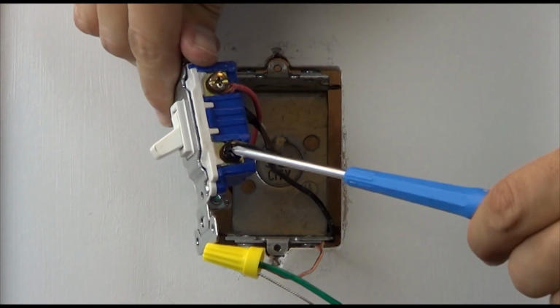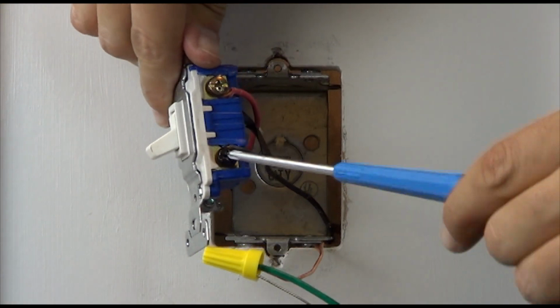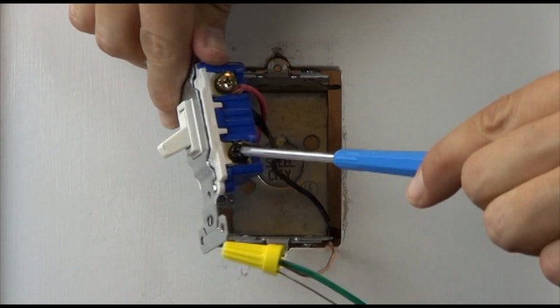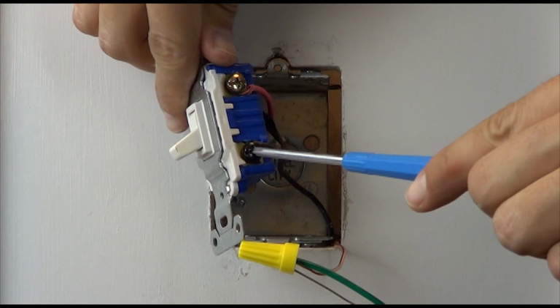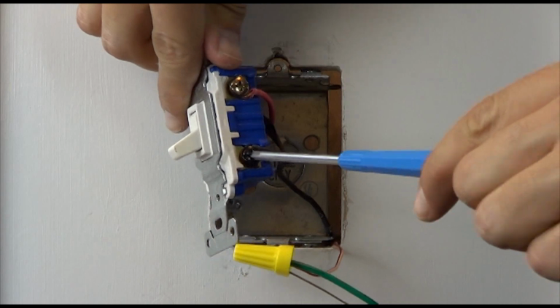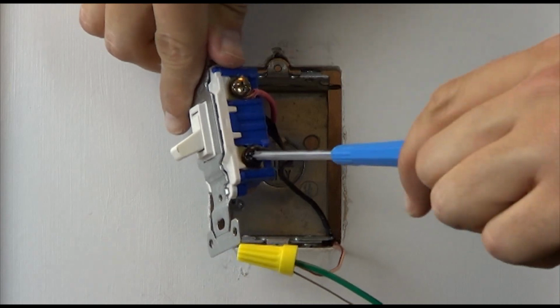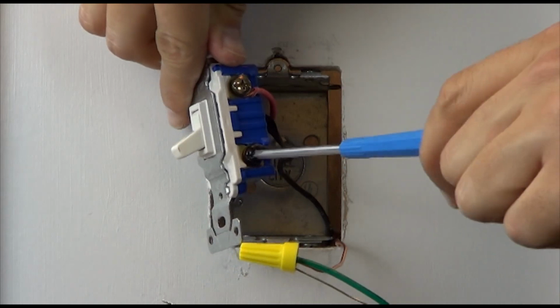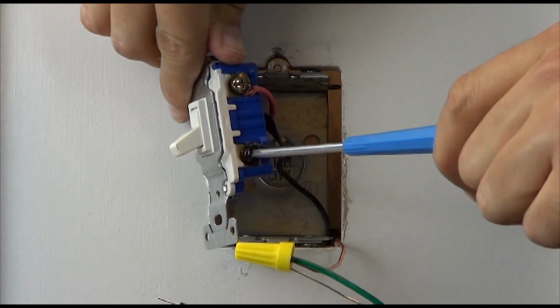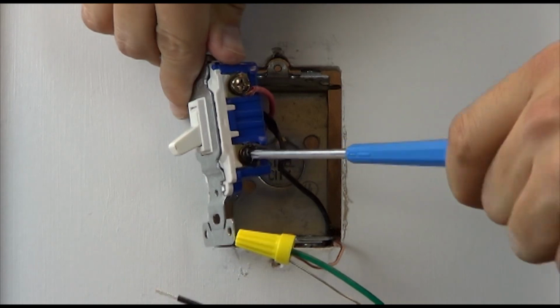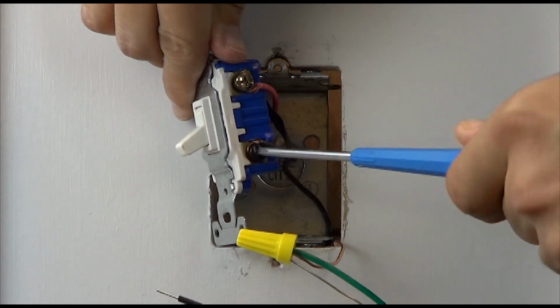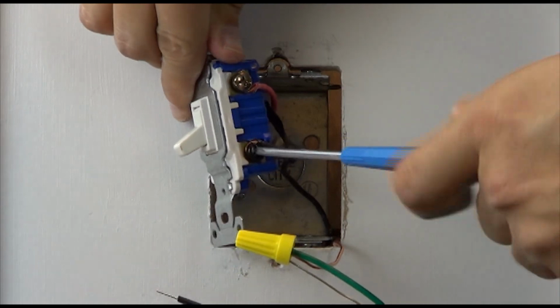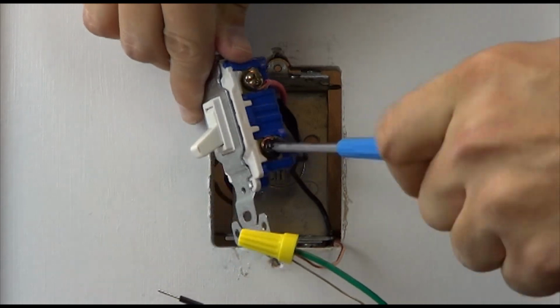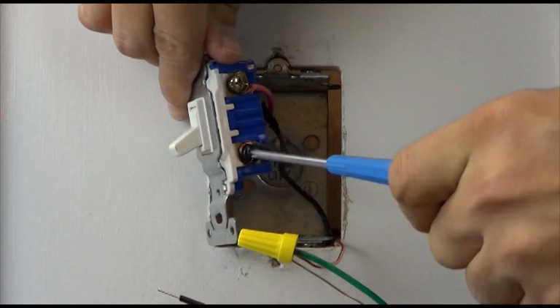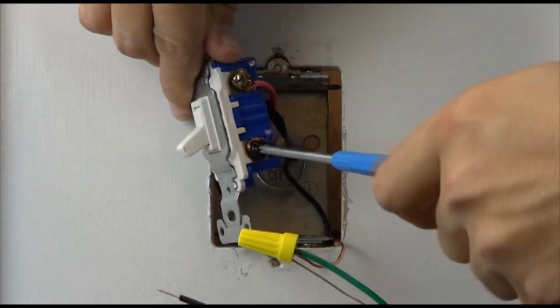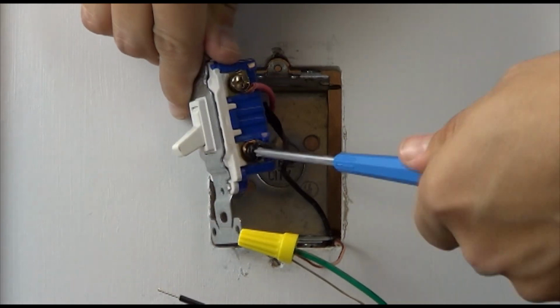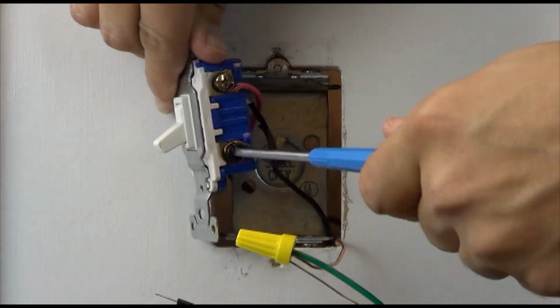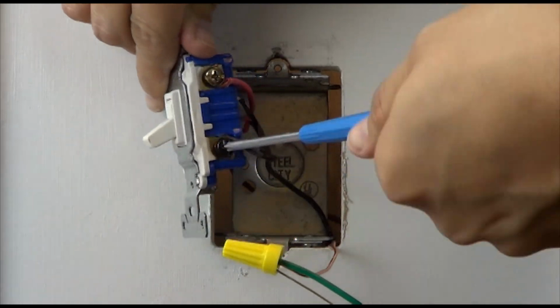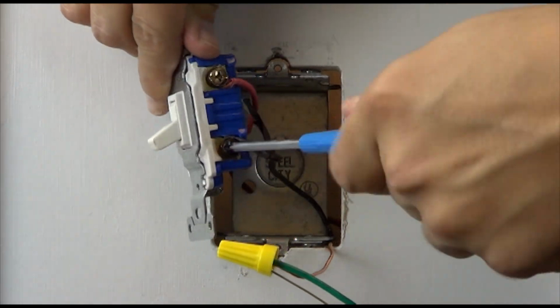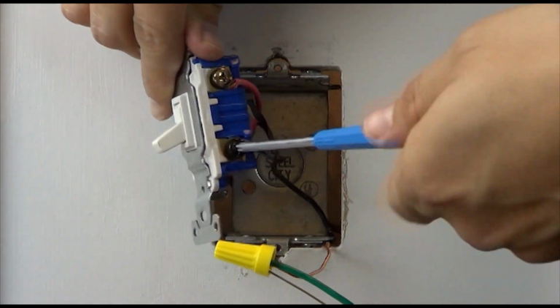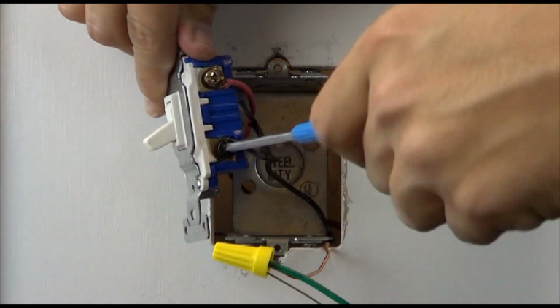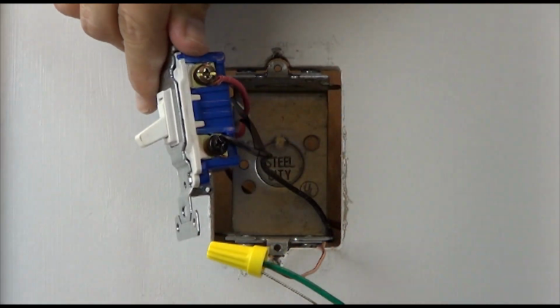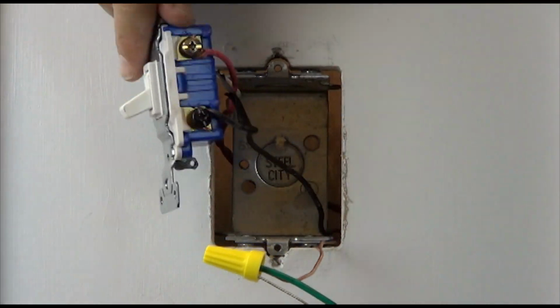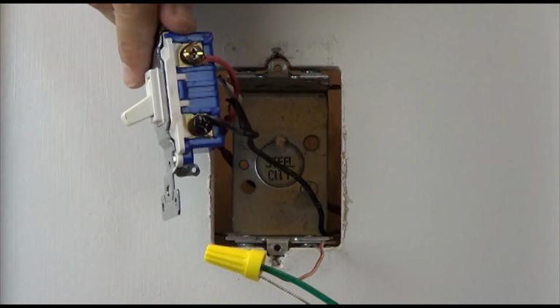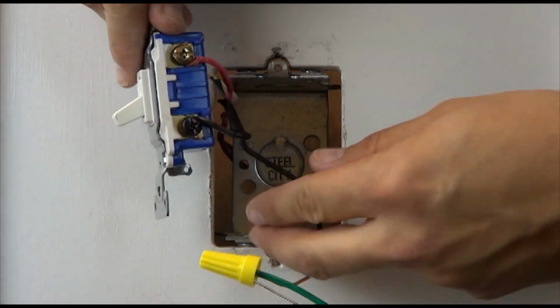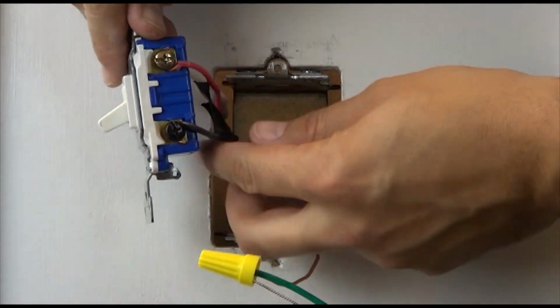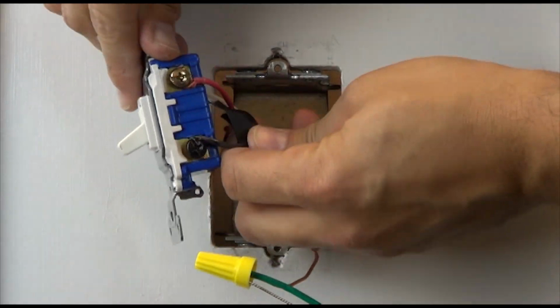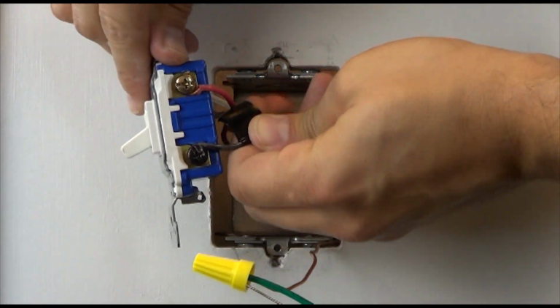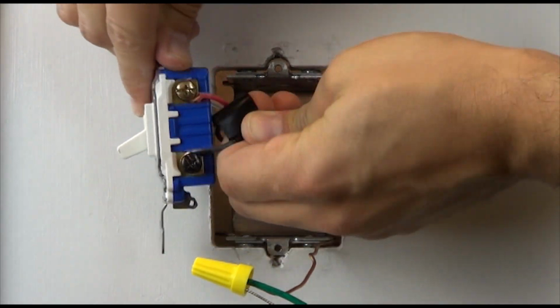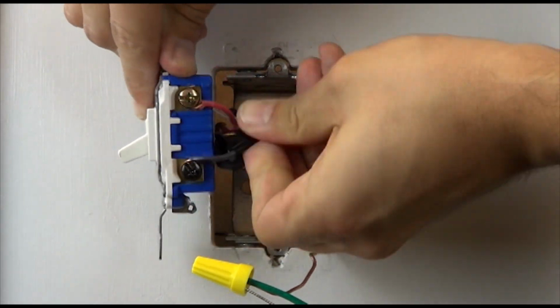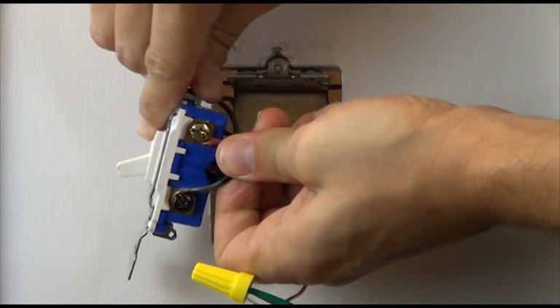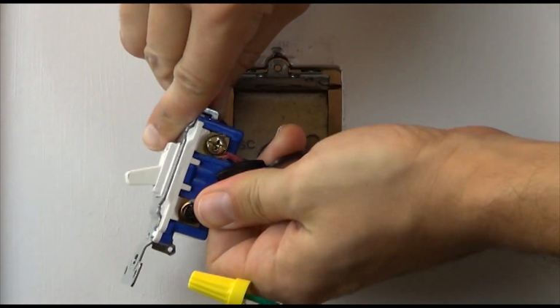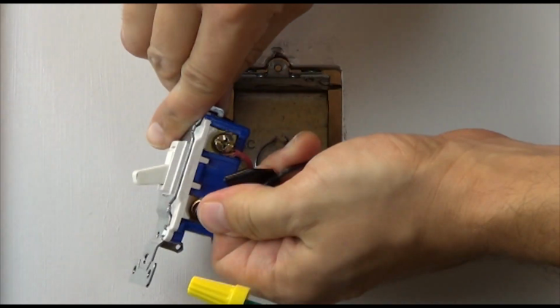Remove the tagged wire from the switch and connect it to either one of the black wires on the sensor.